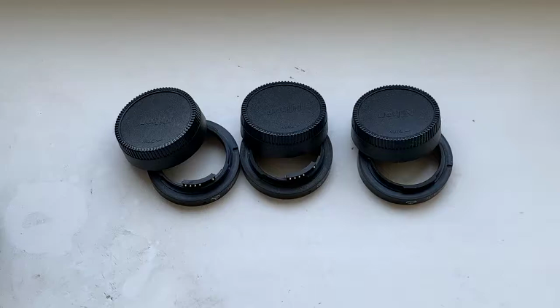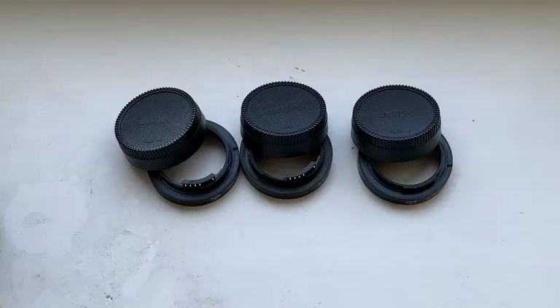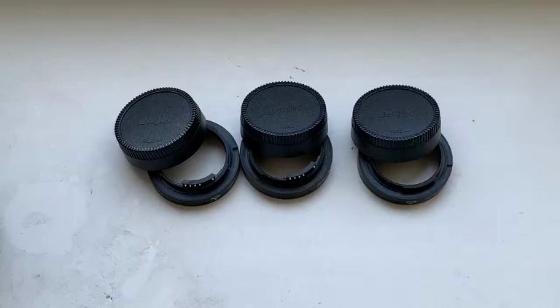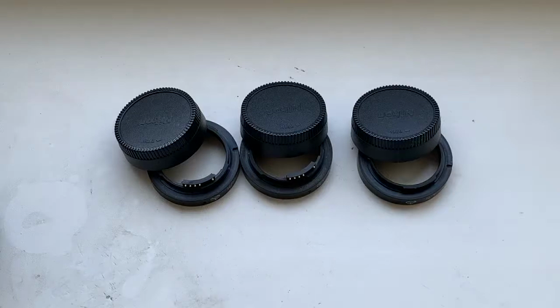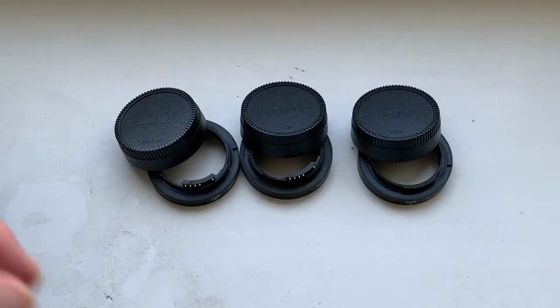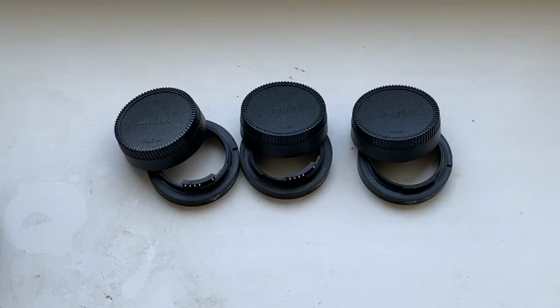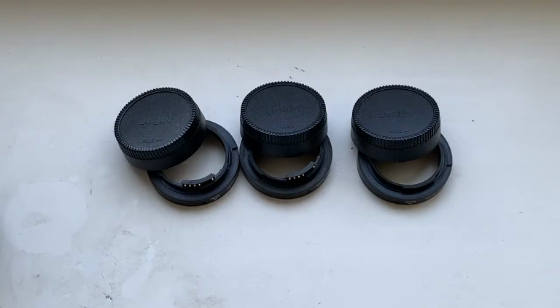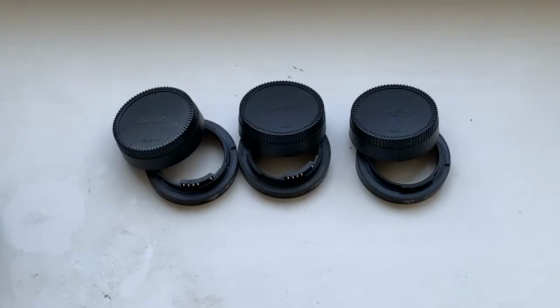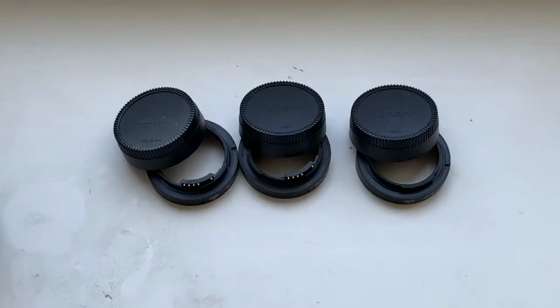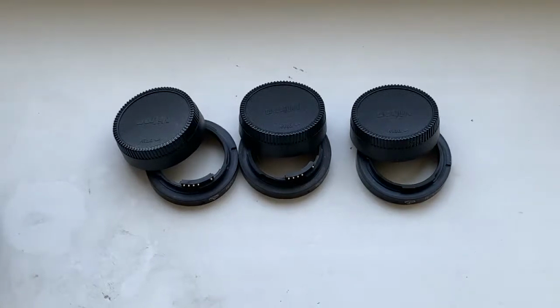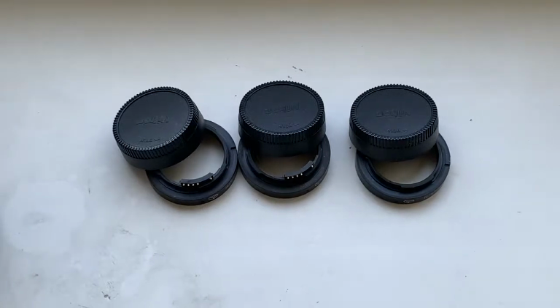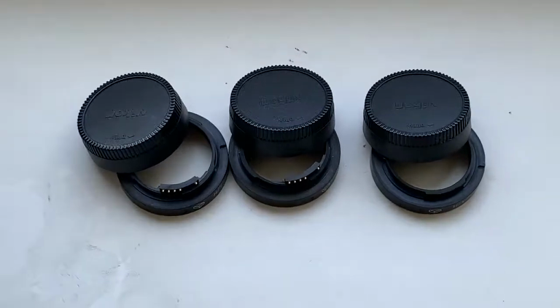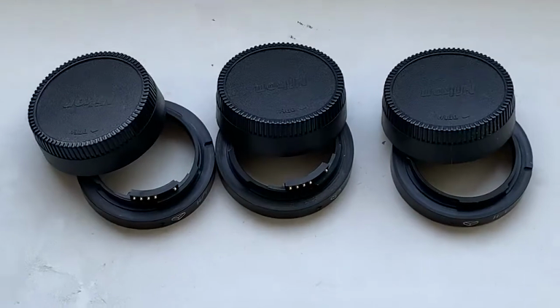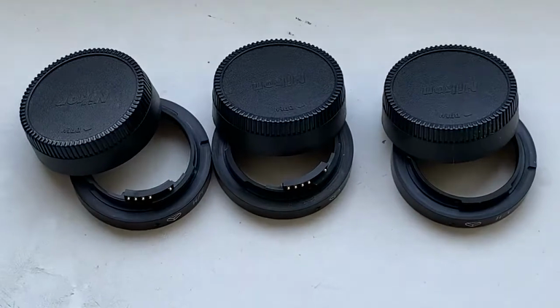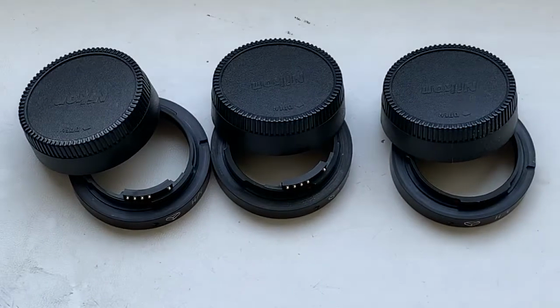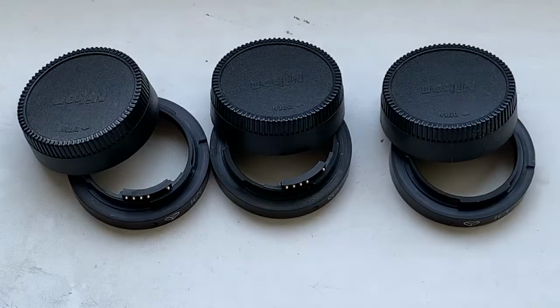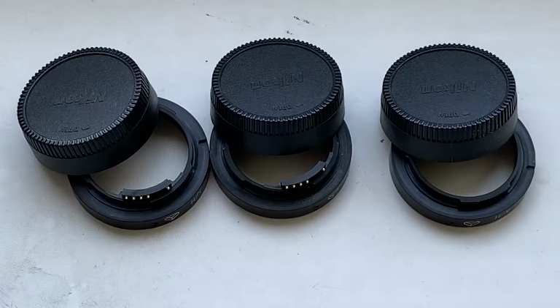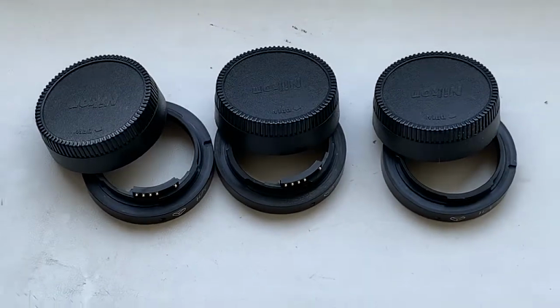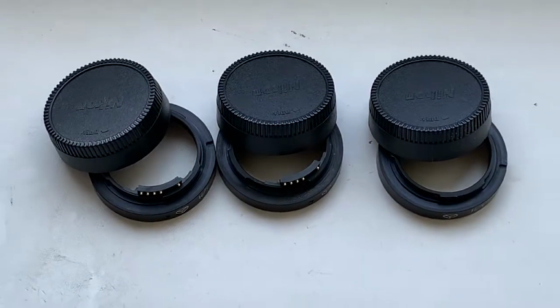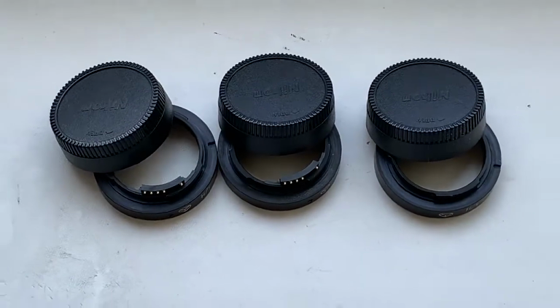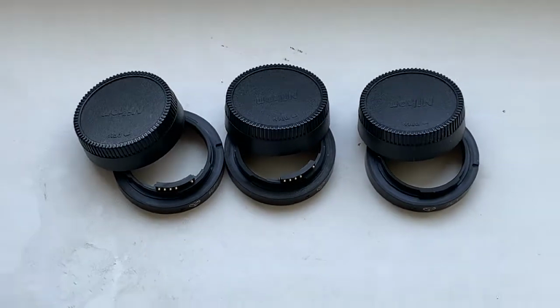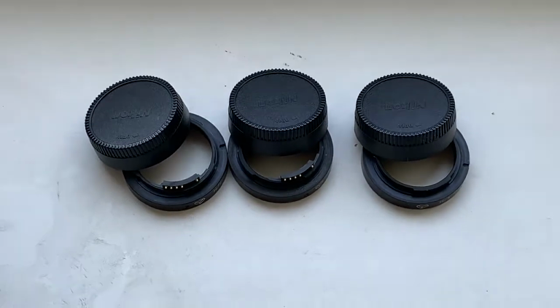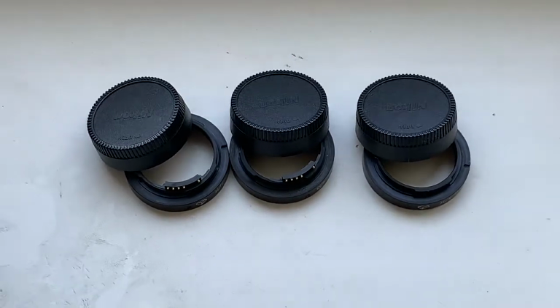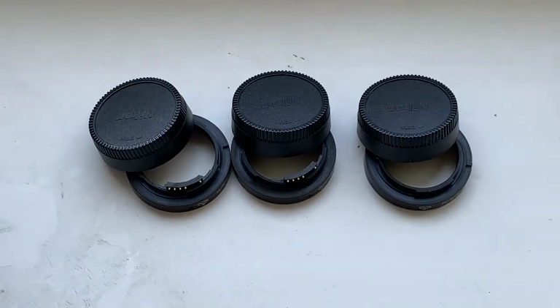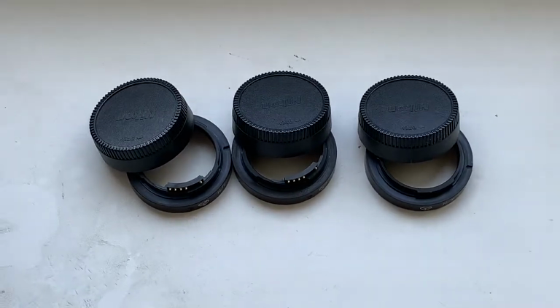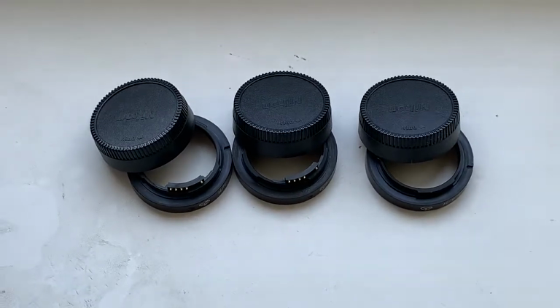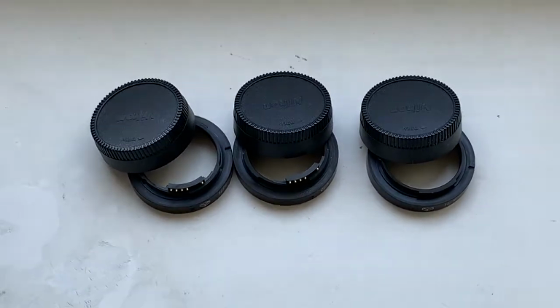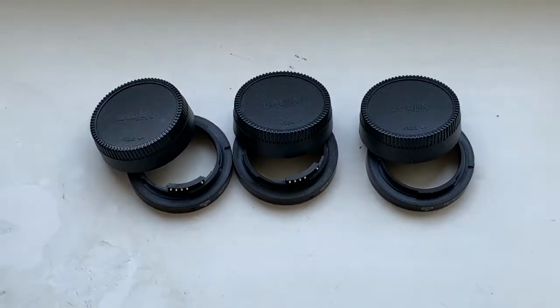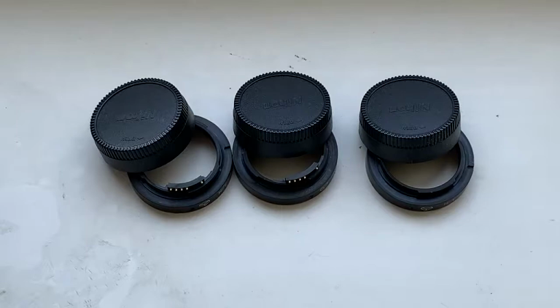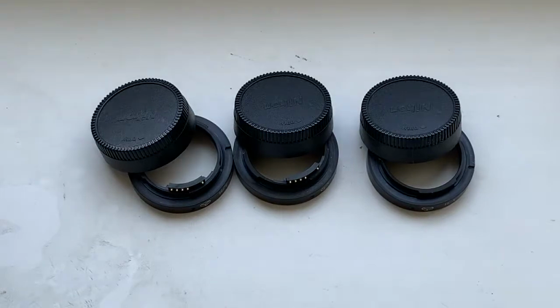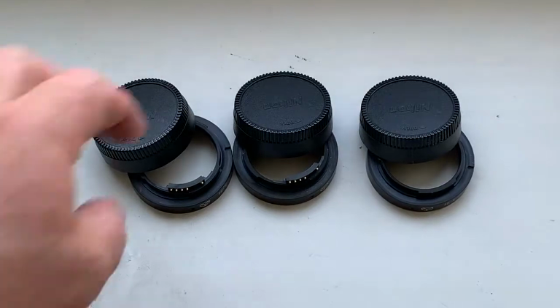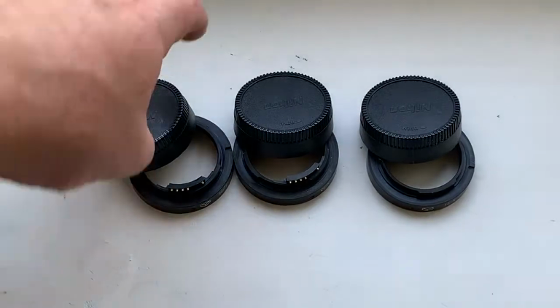Hello Alexandru, this video is about your three KAPAI-IN adapters with chip.